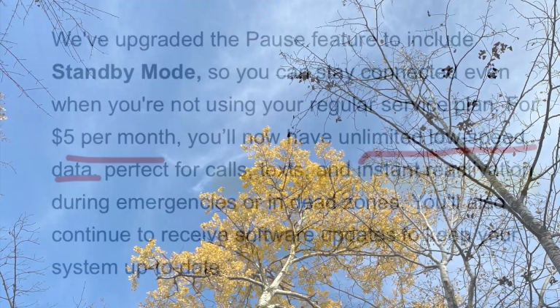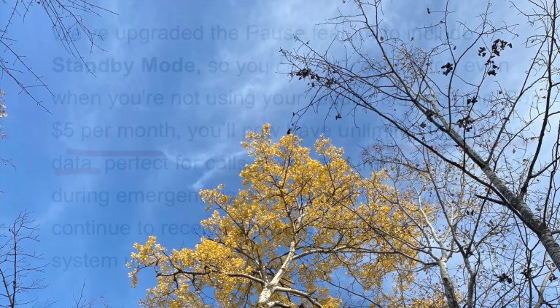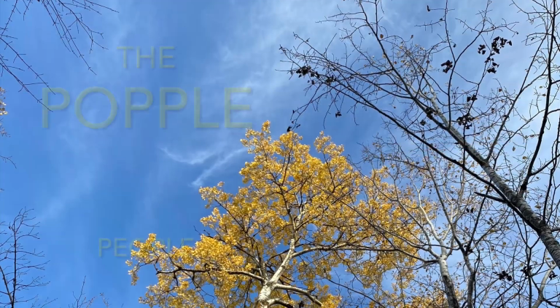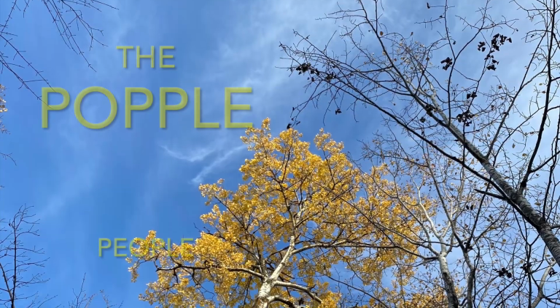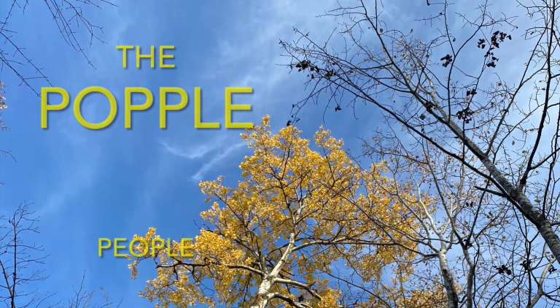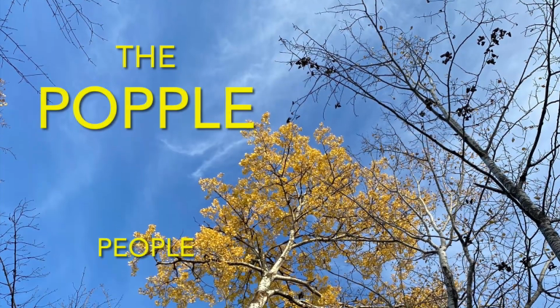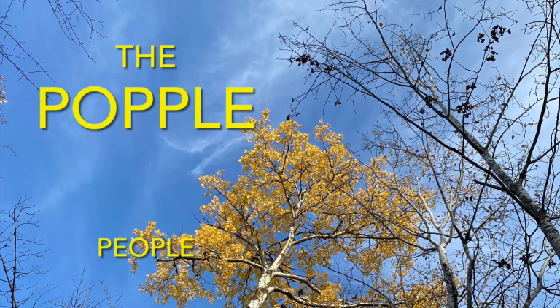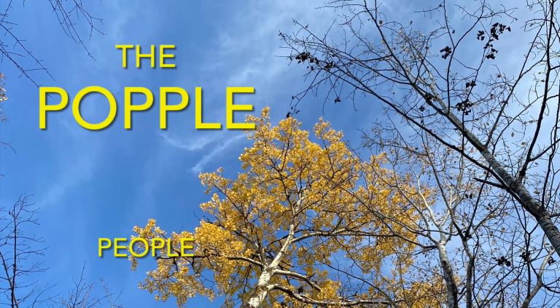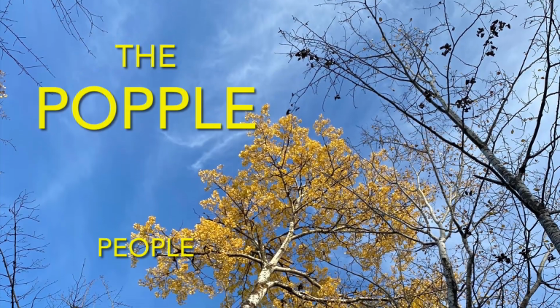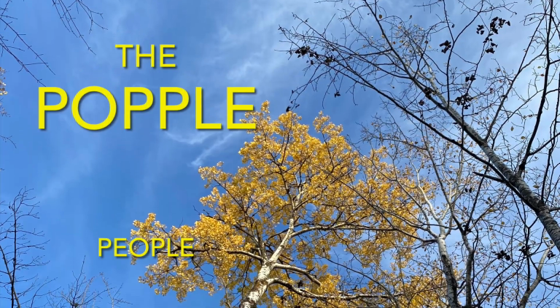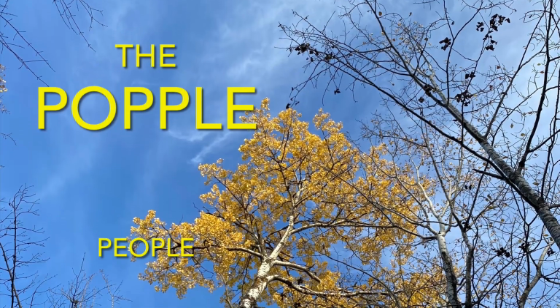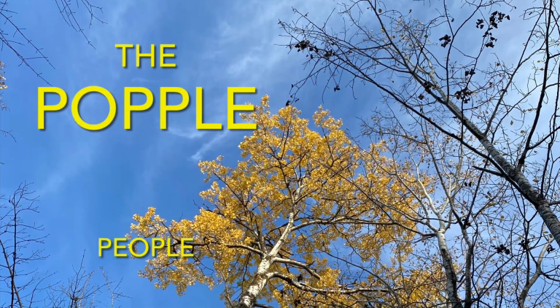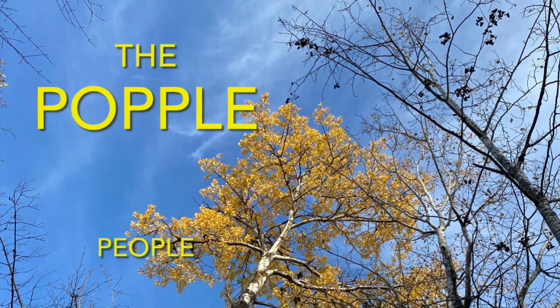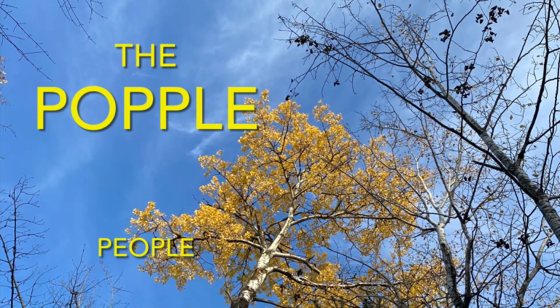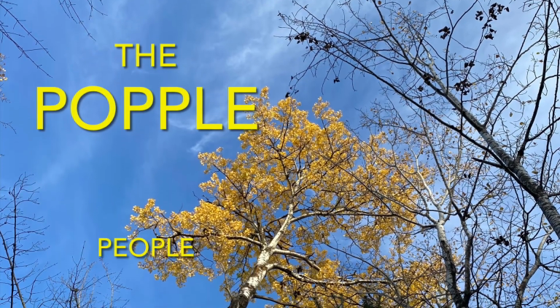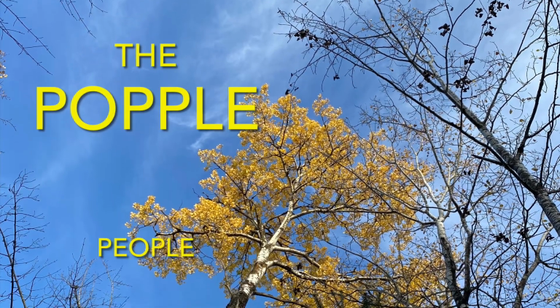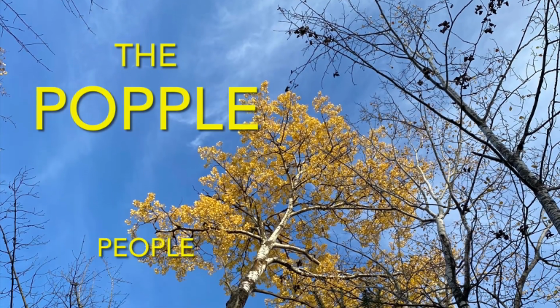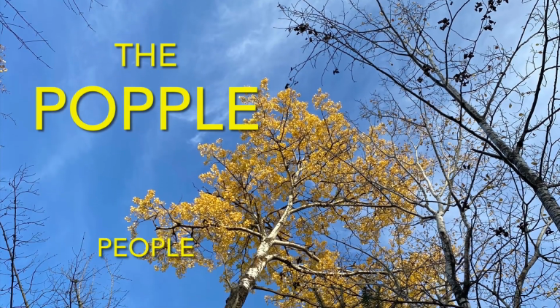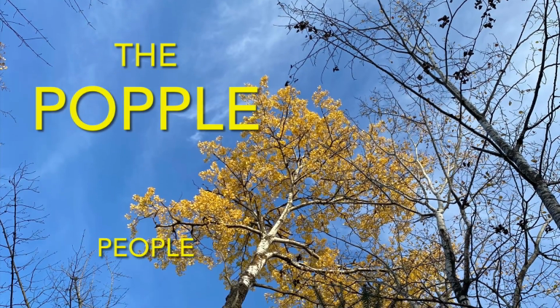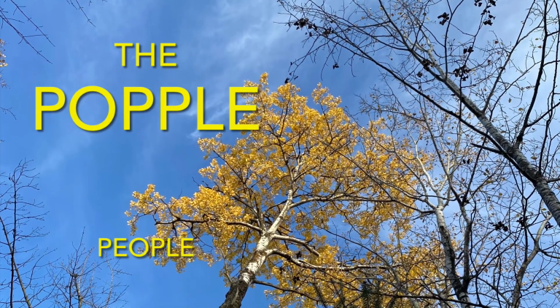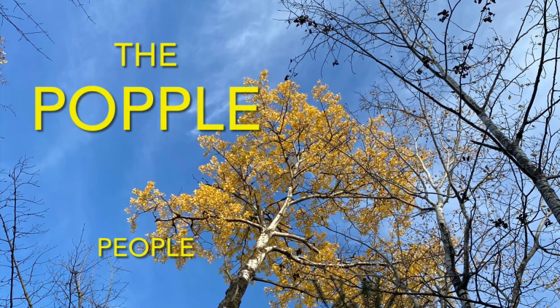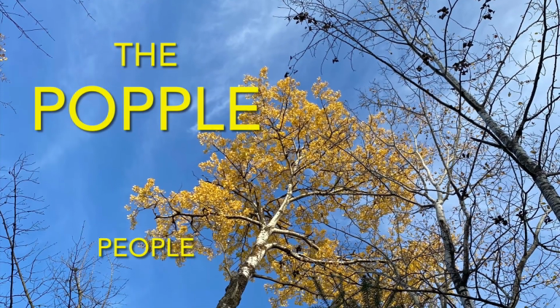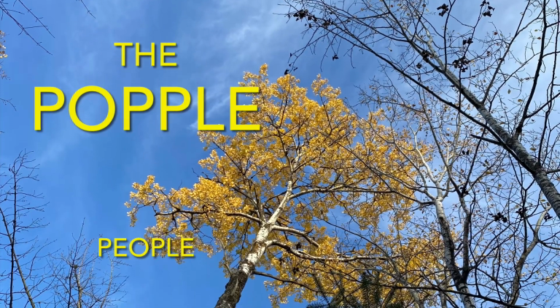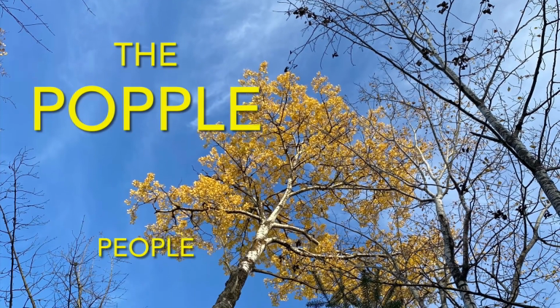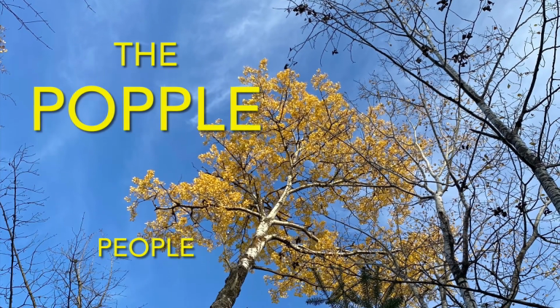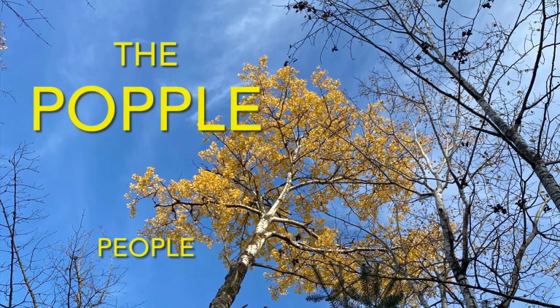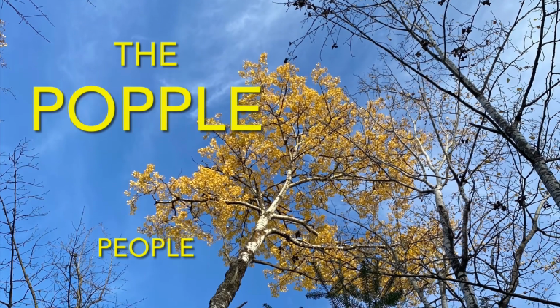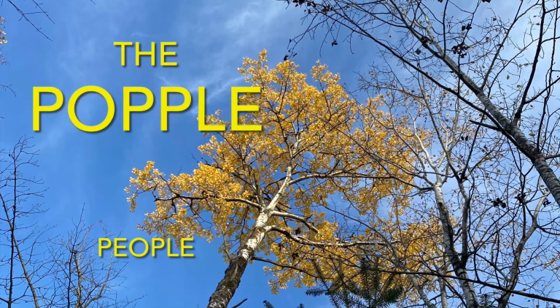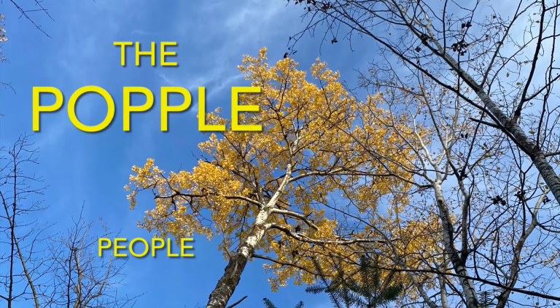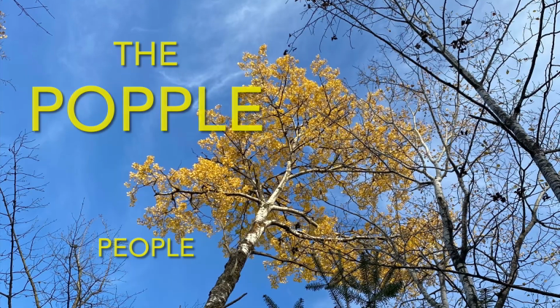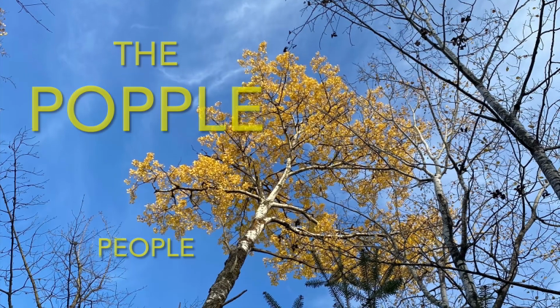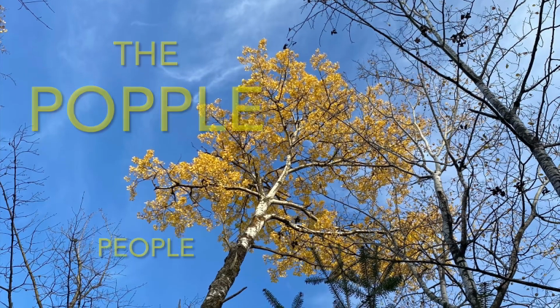Hi, we're the Popple People. If you're new here, welcome. And if you're not new, welcome back.